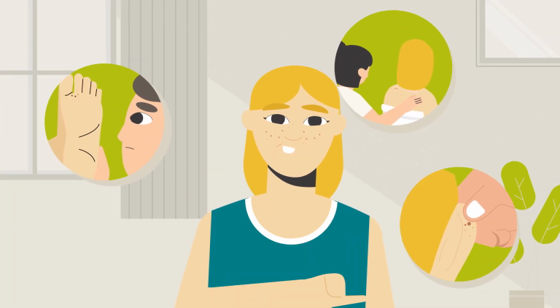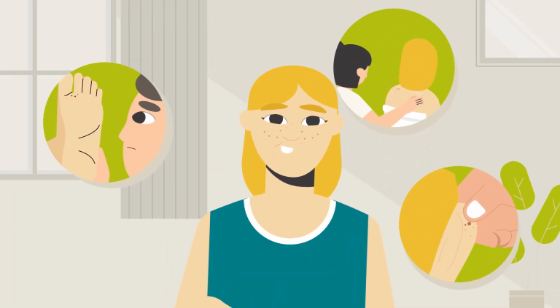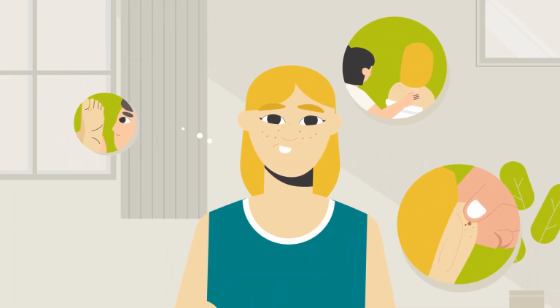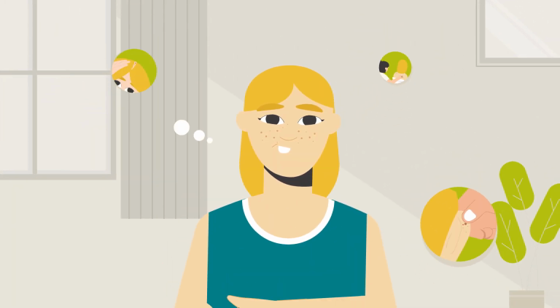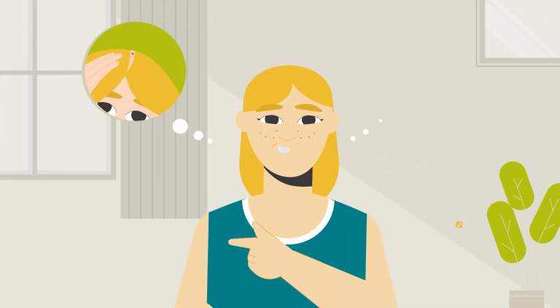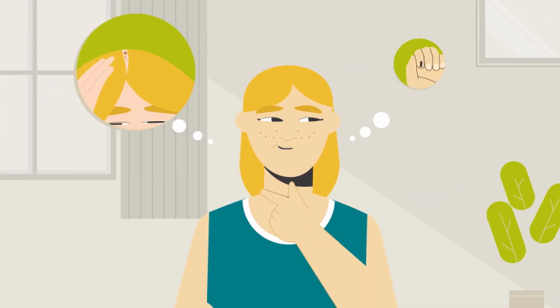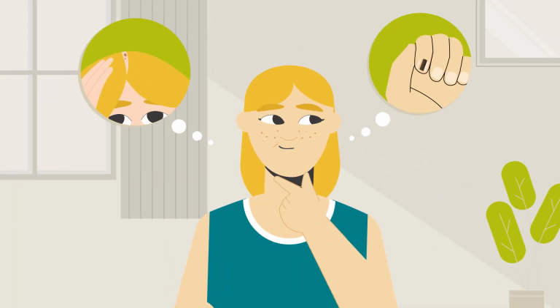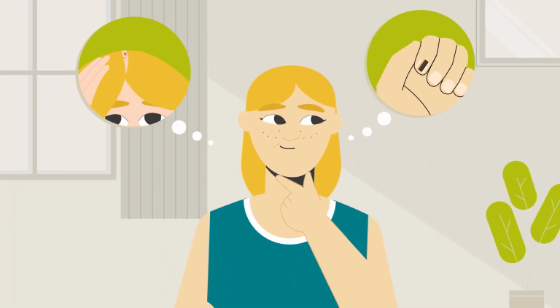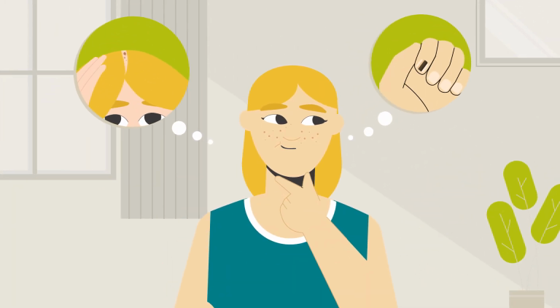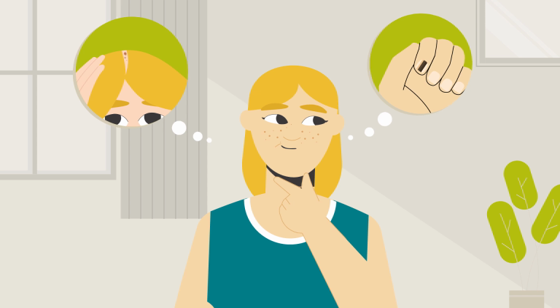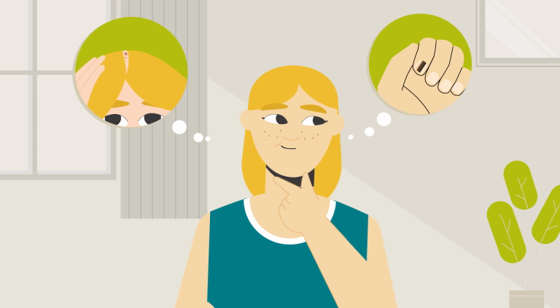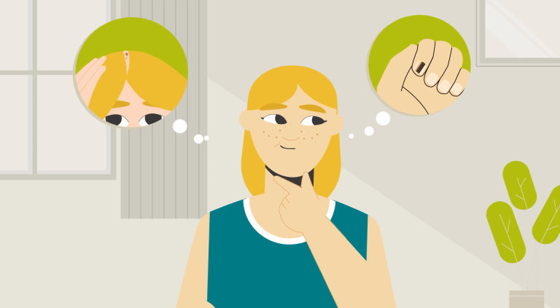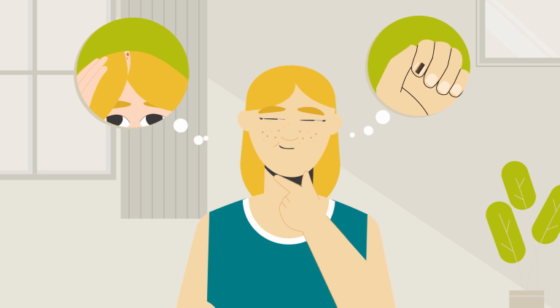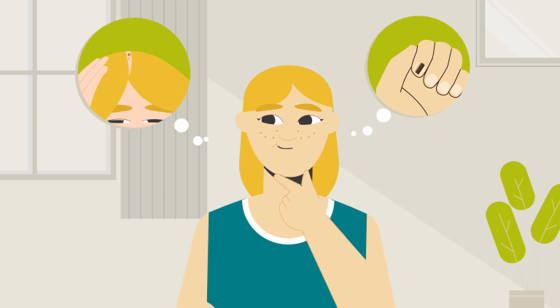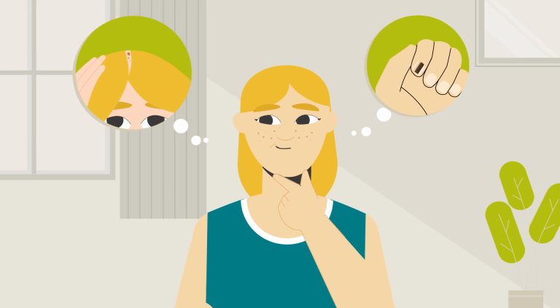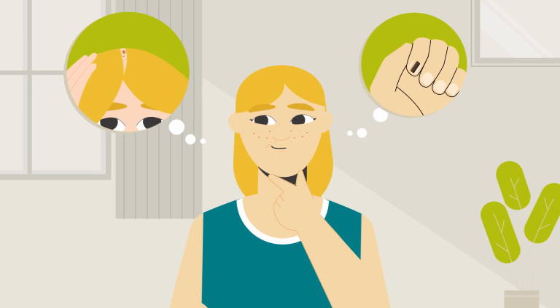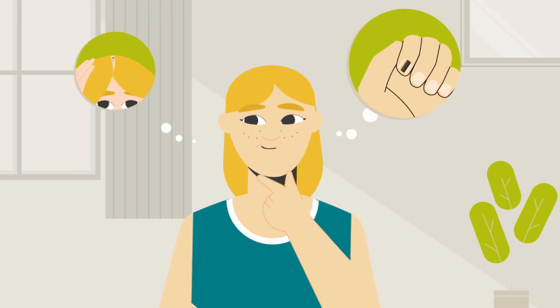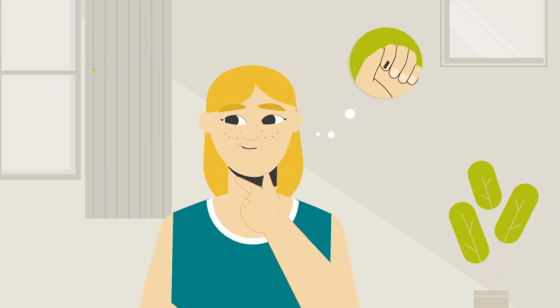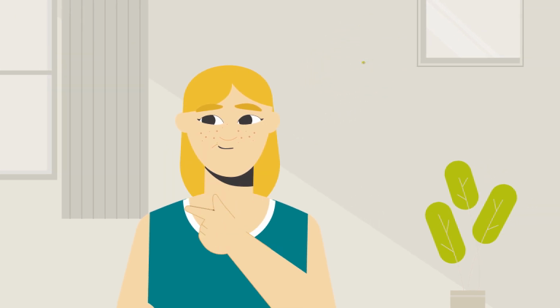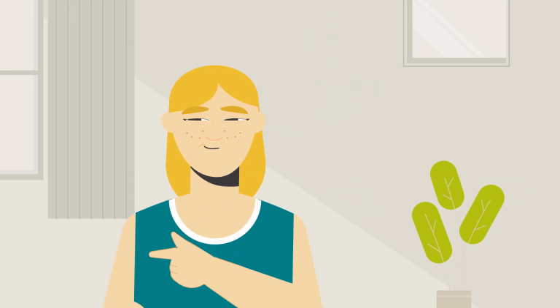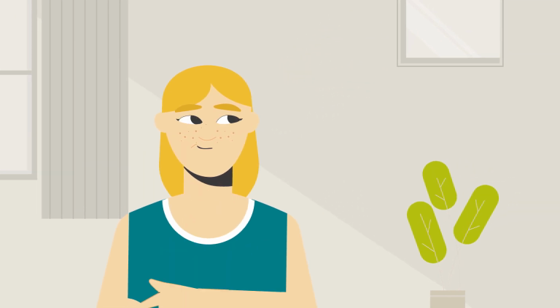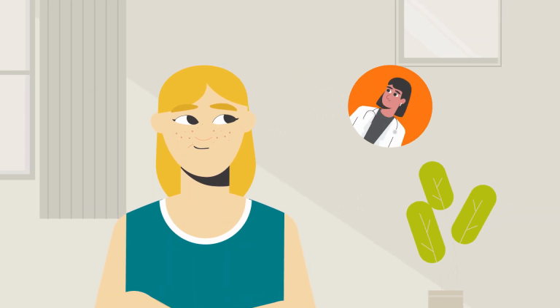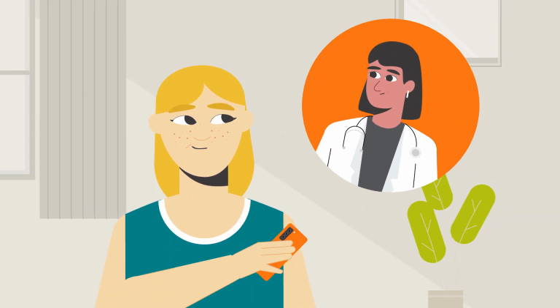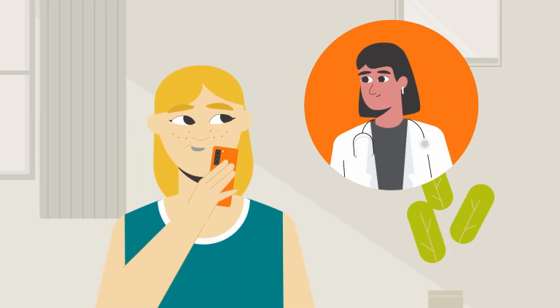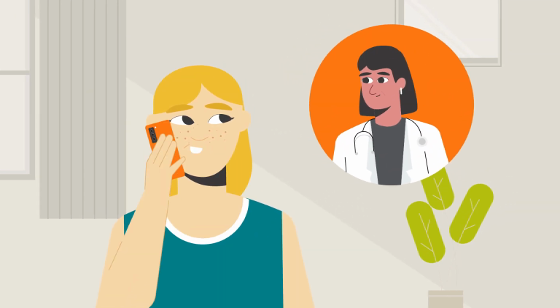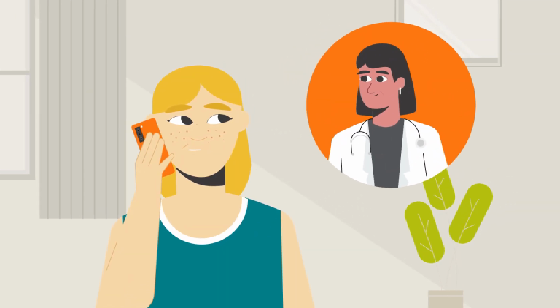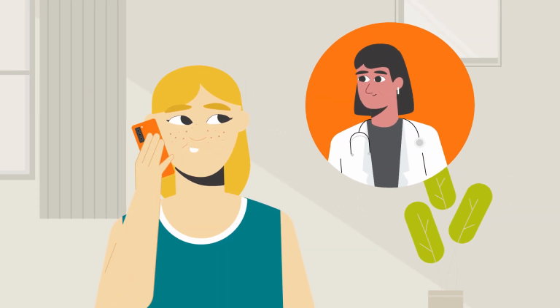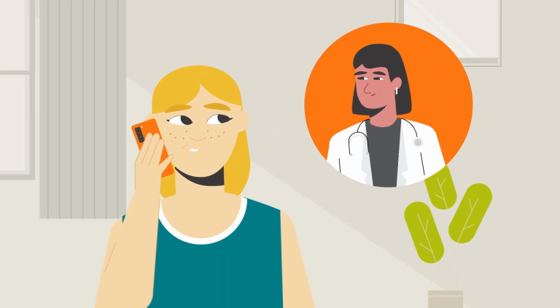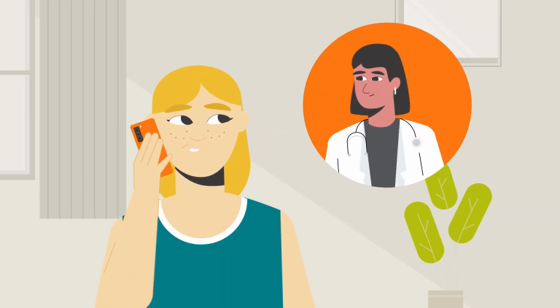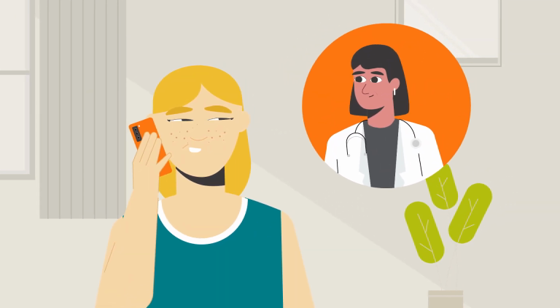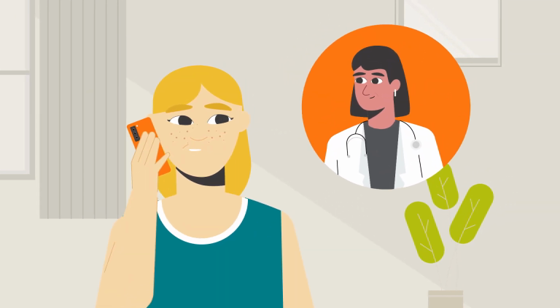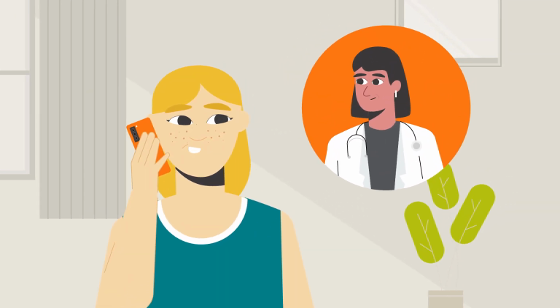If you find a spot you are concerned about, don't delay. Make an appointment to have it checked soon.